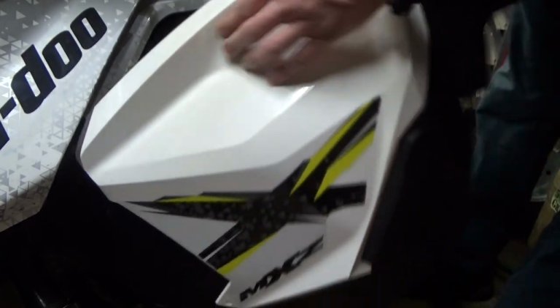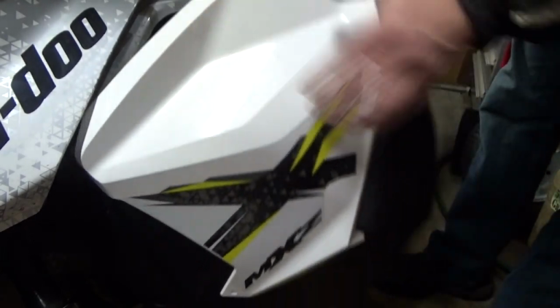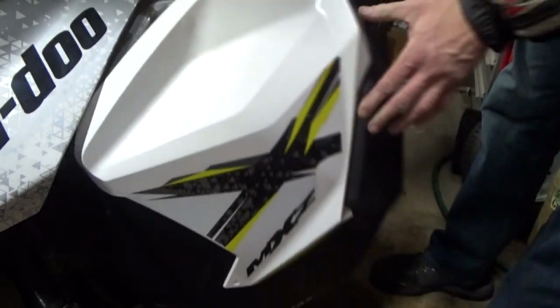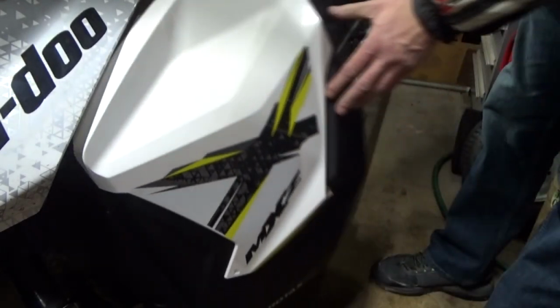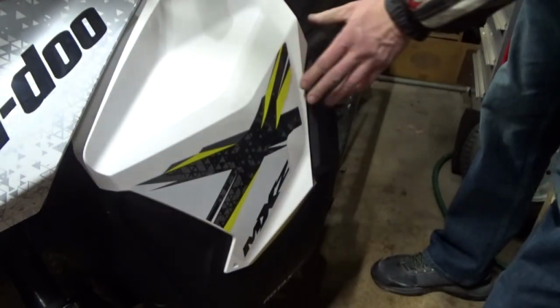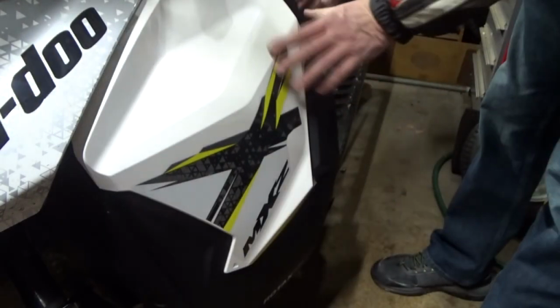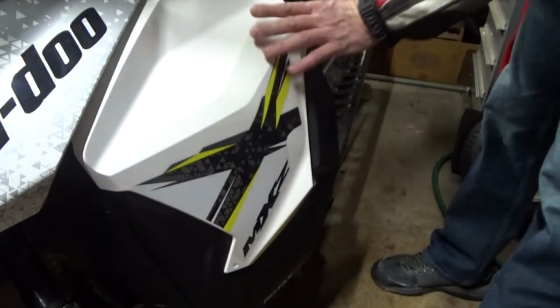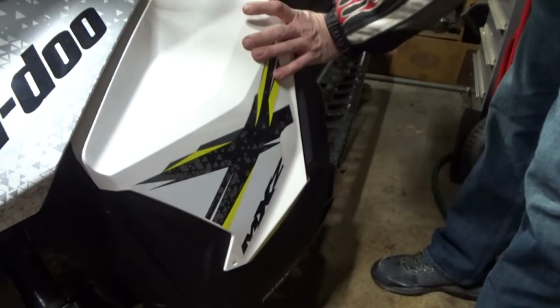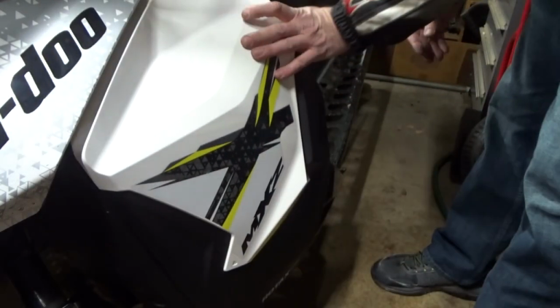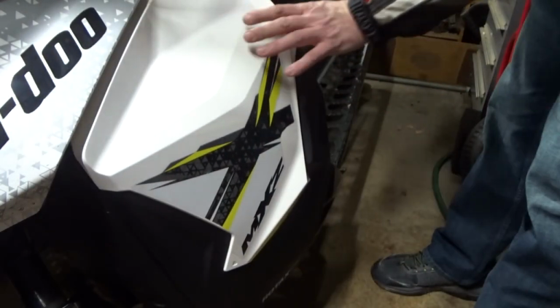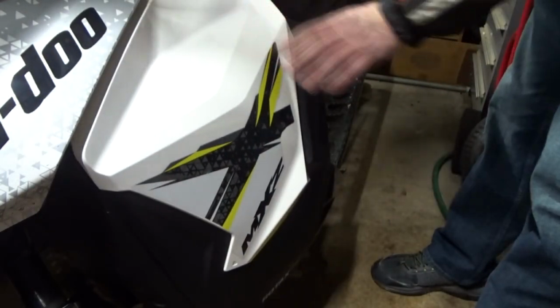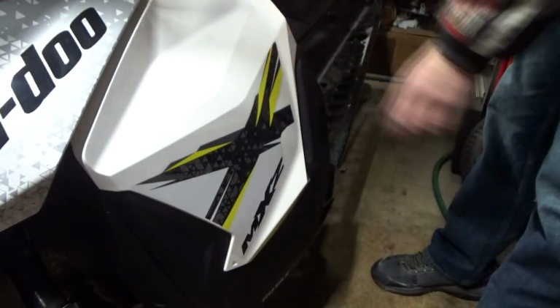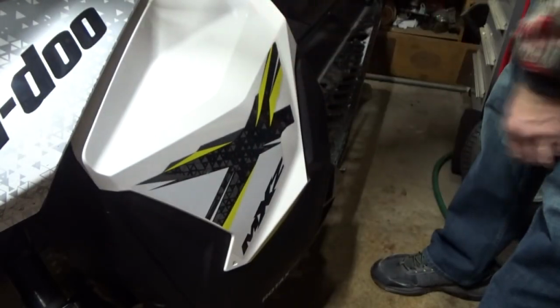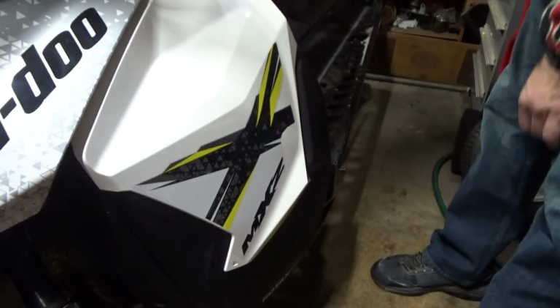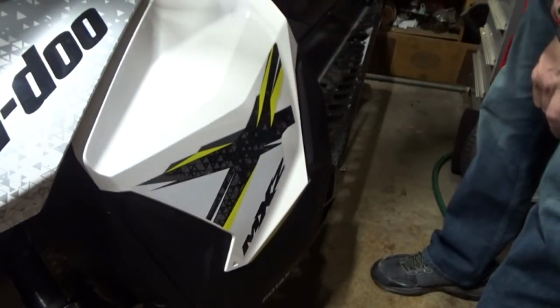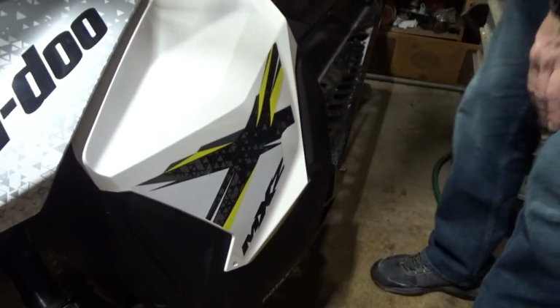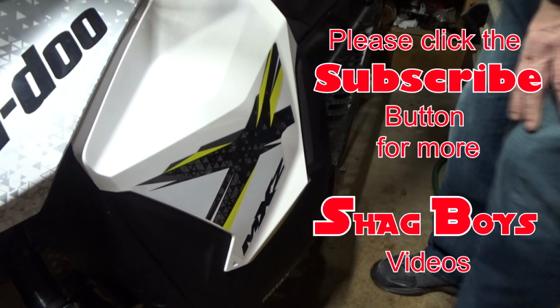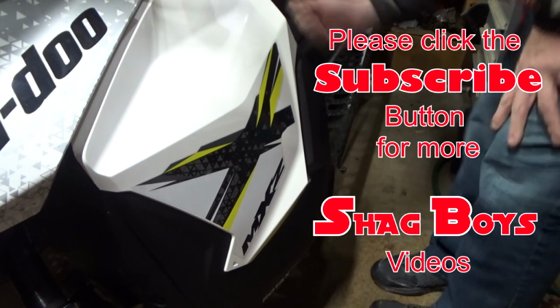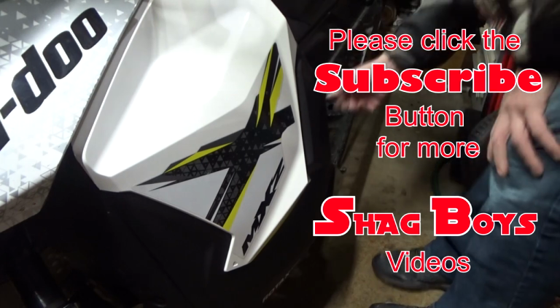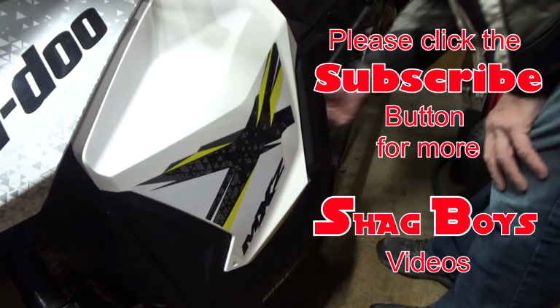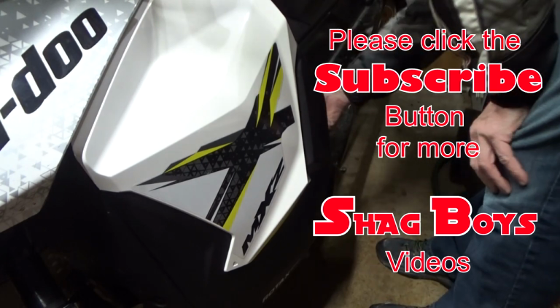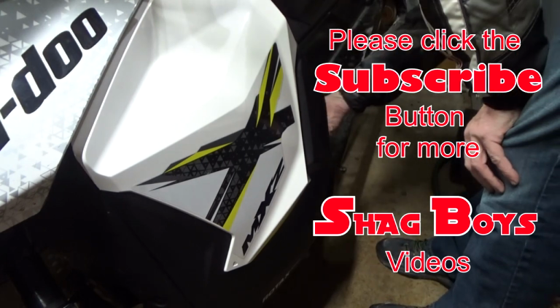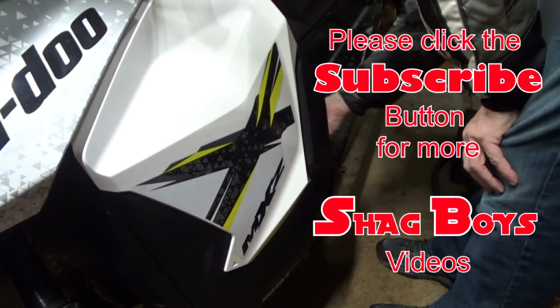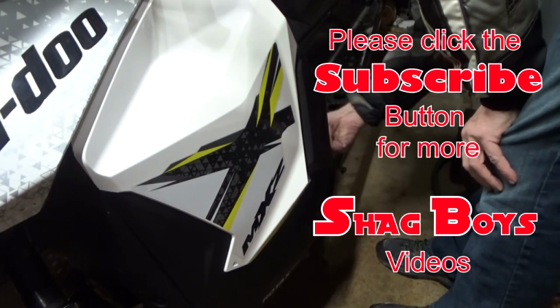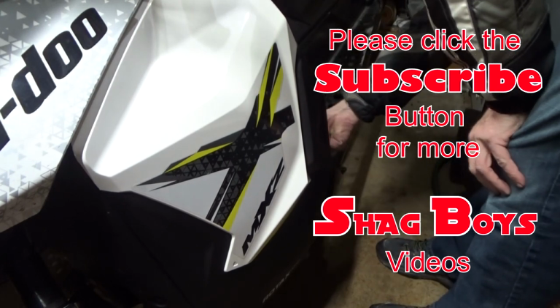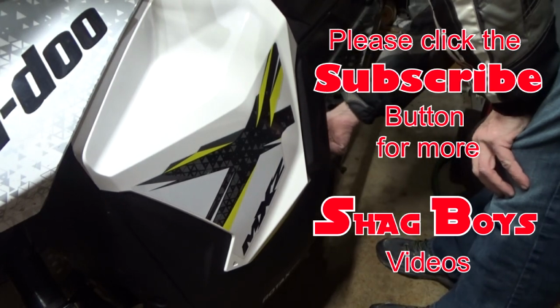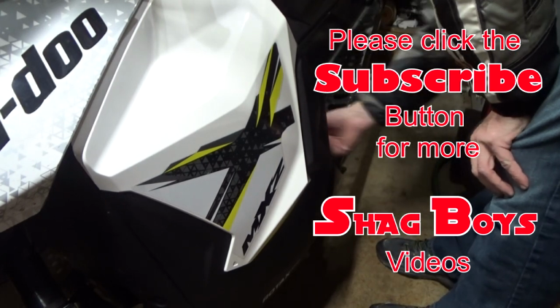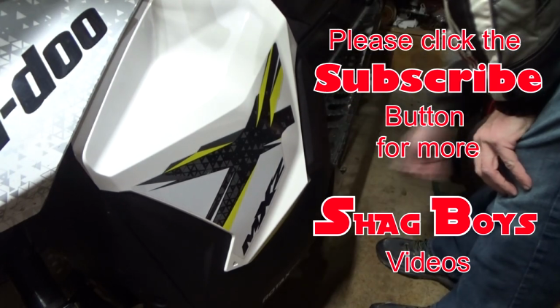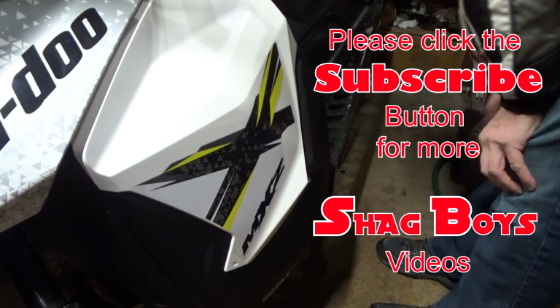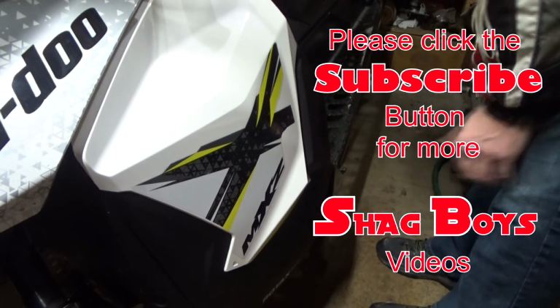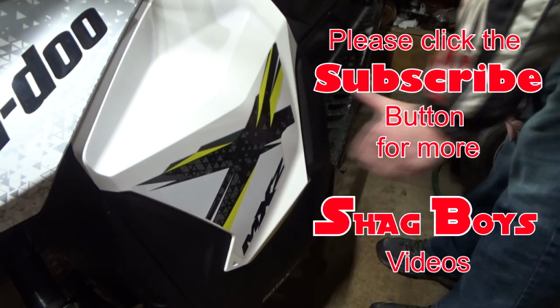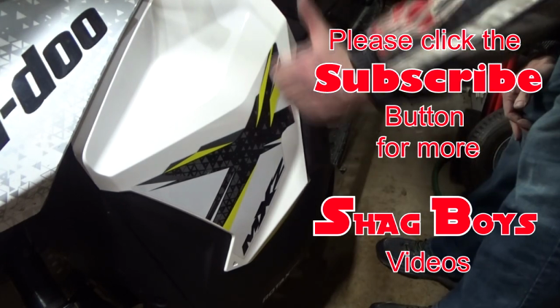Please subscribe for more repair videos or powersports action videos. Thank you.